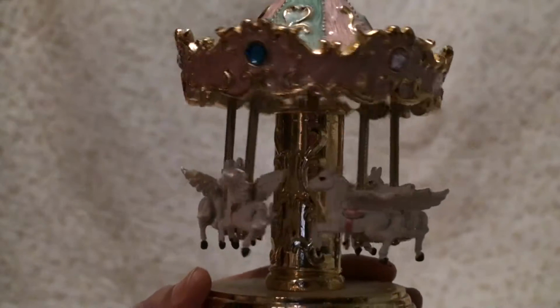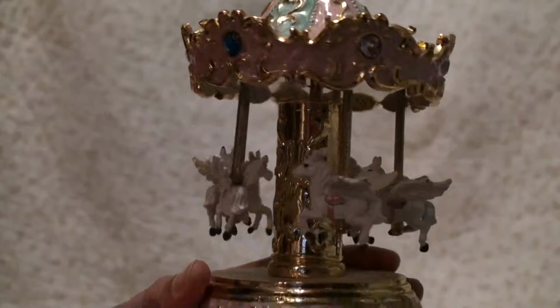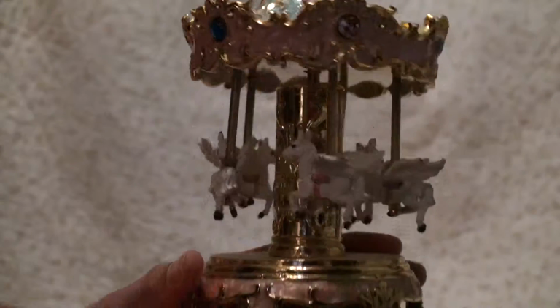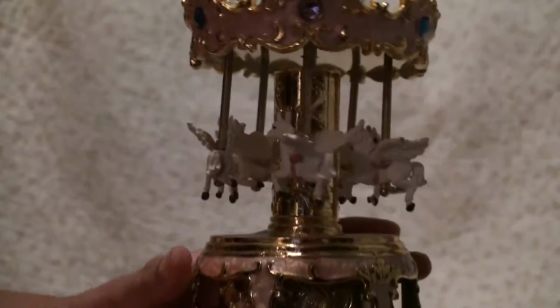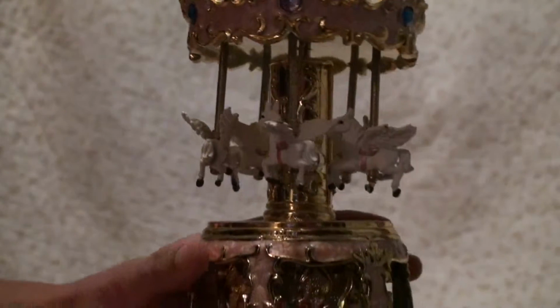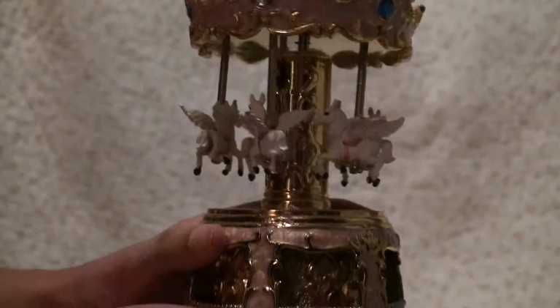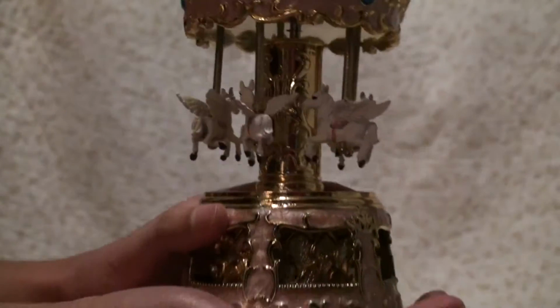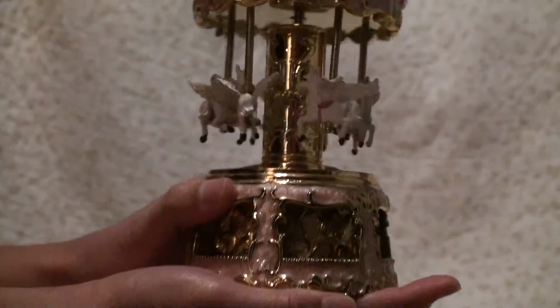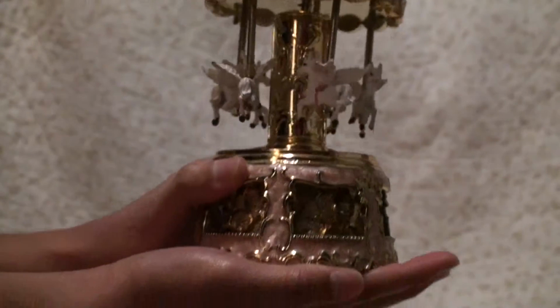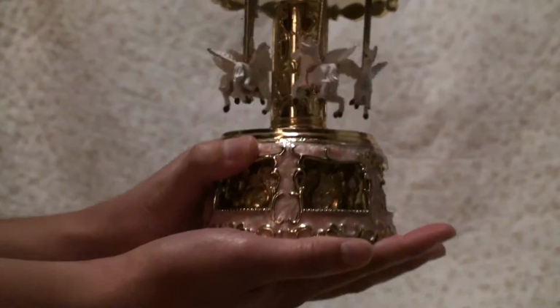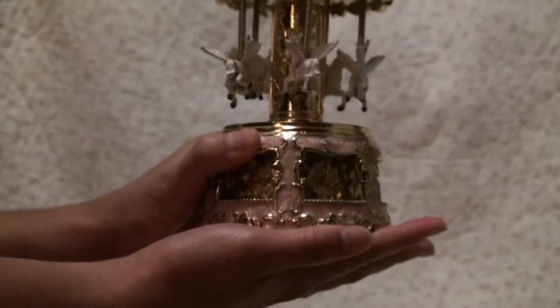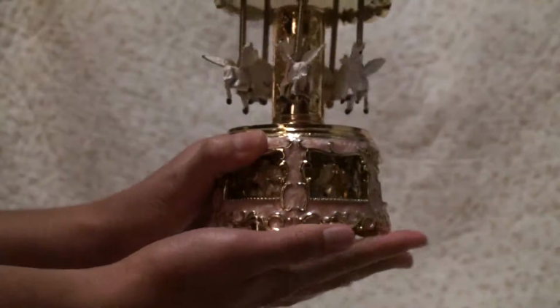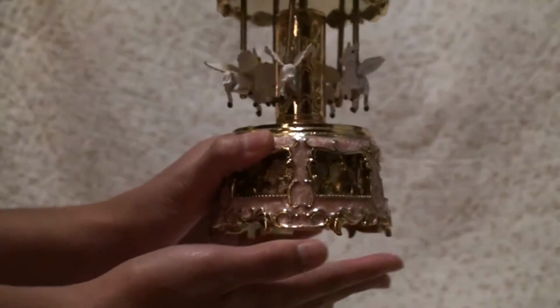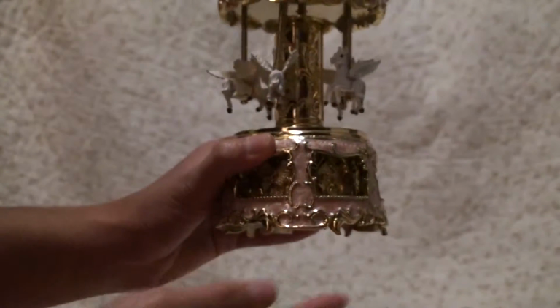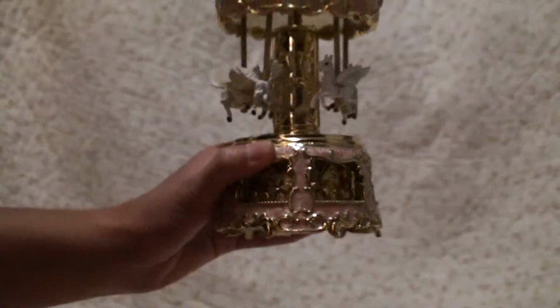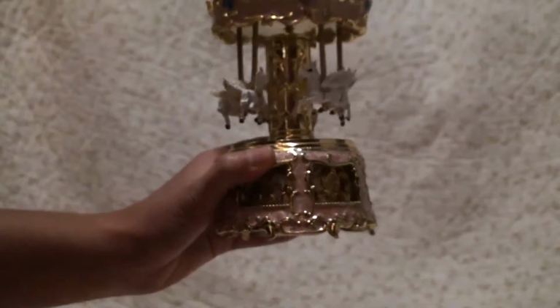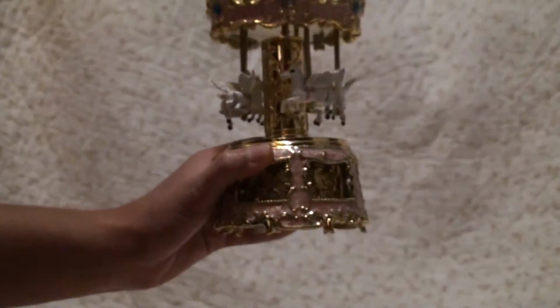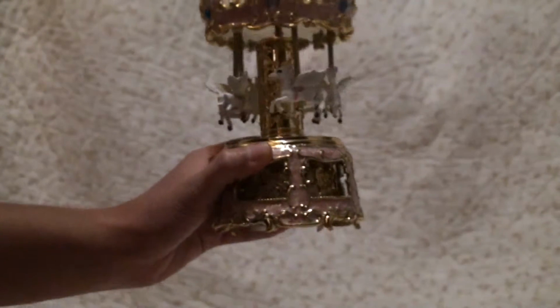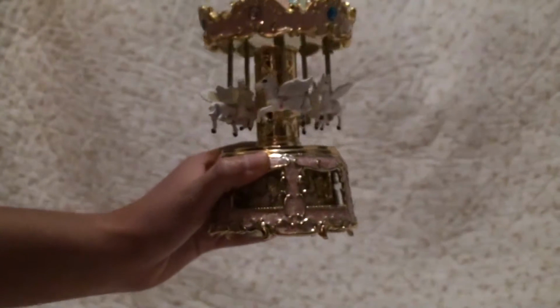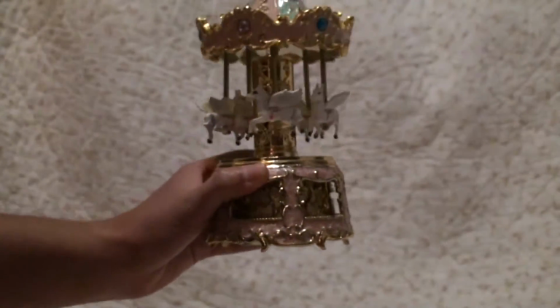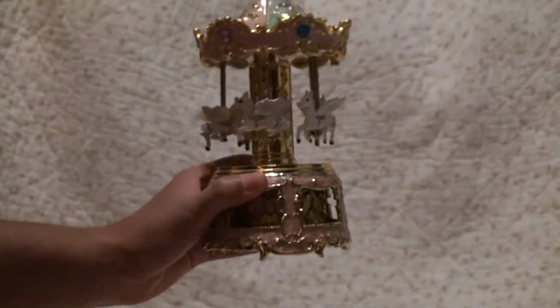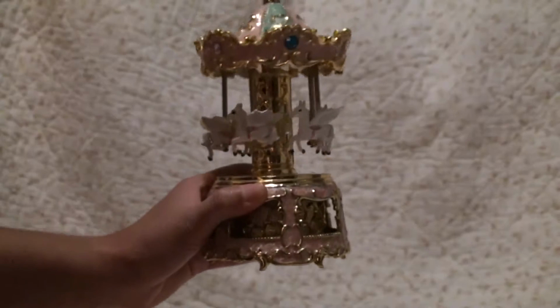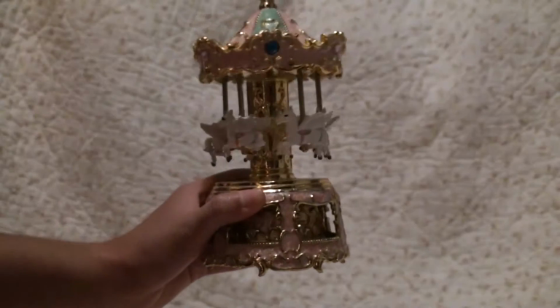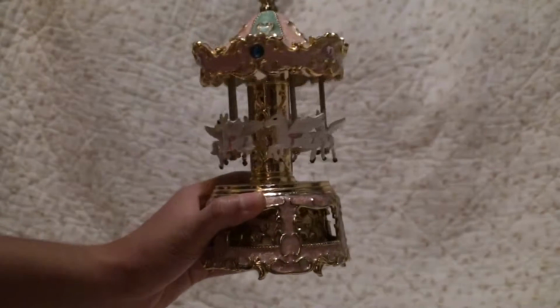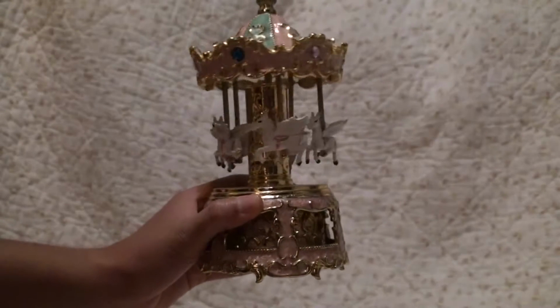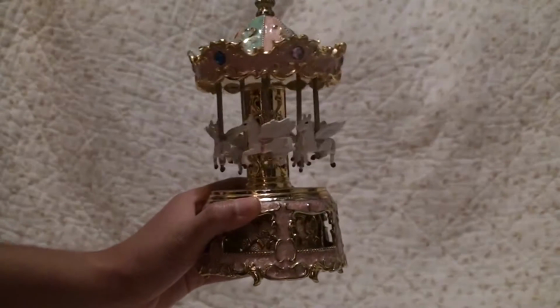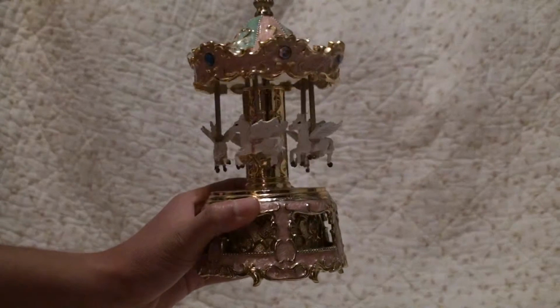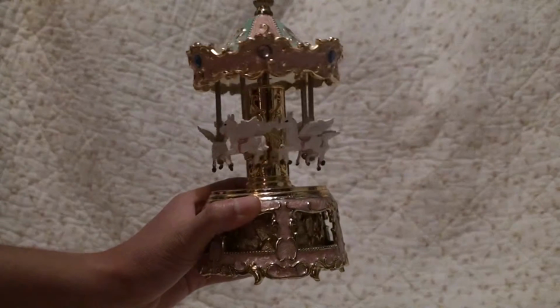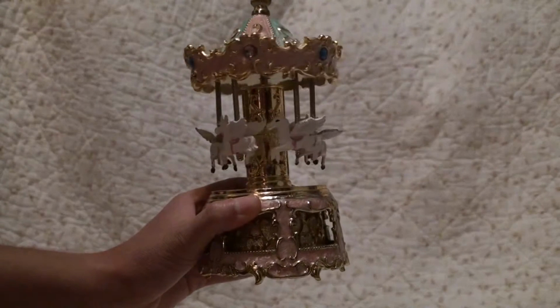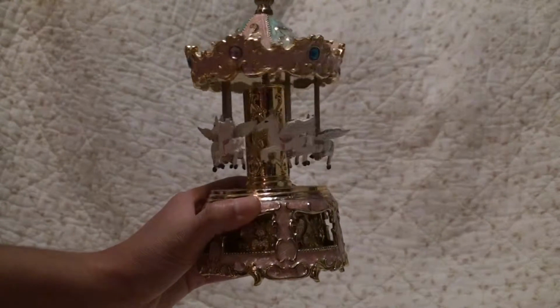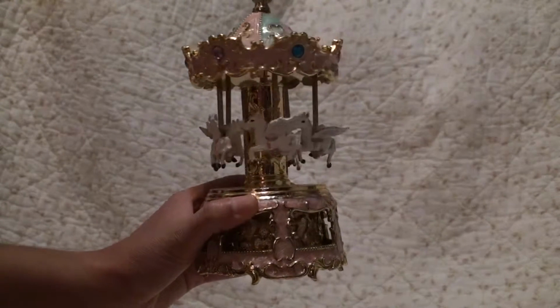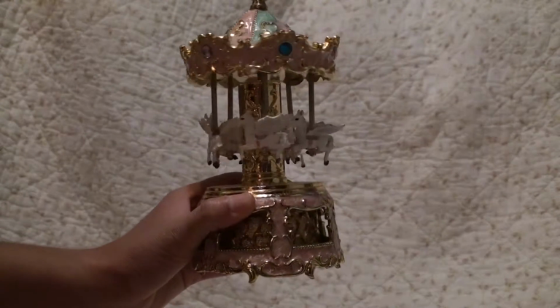So that's this music box, it's very pretty. Thanks so much for watching!